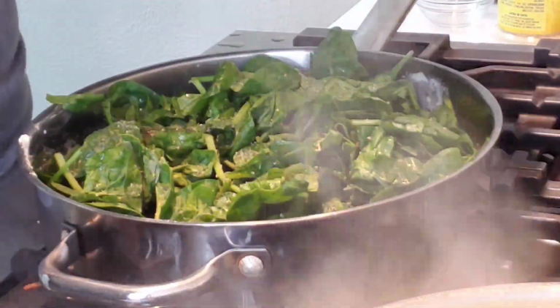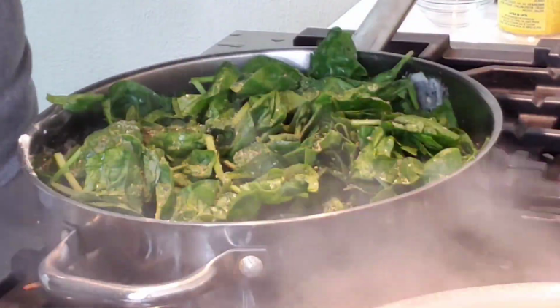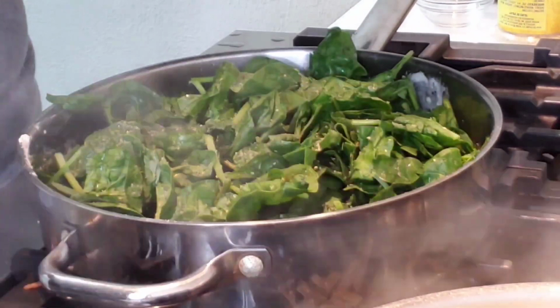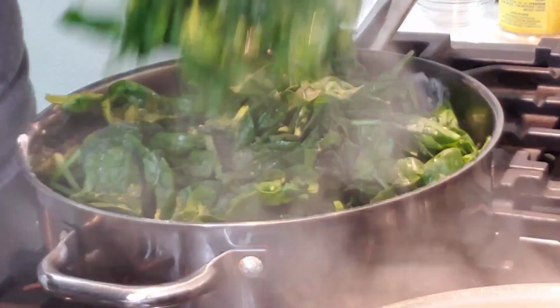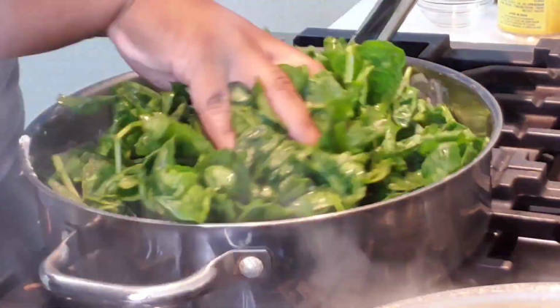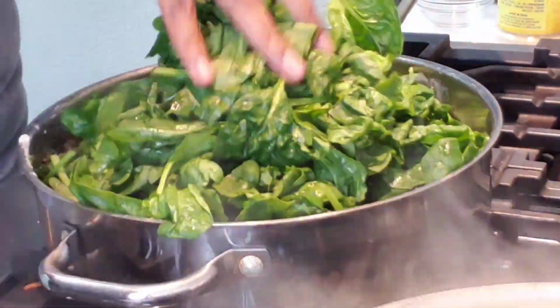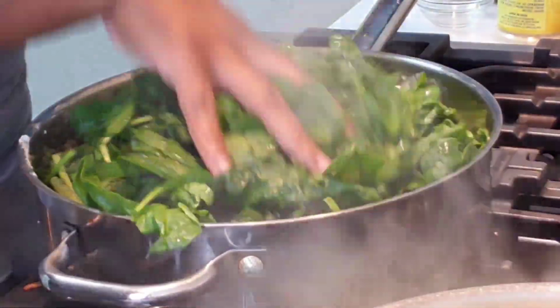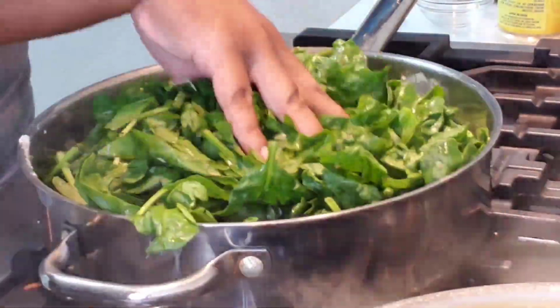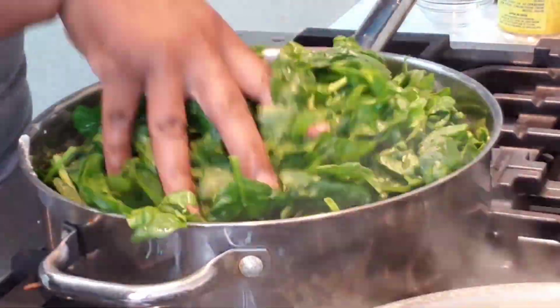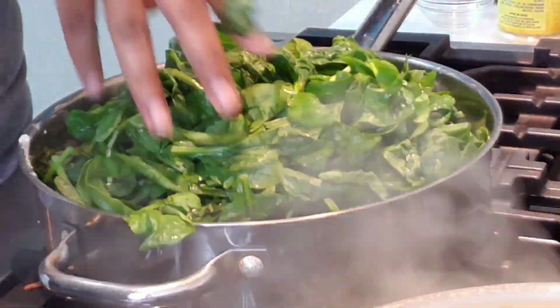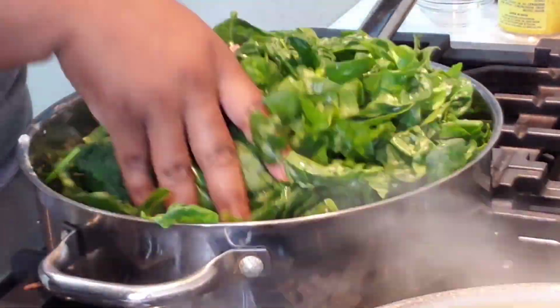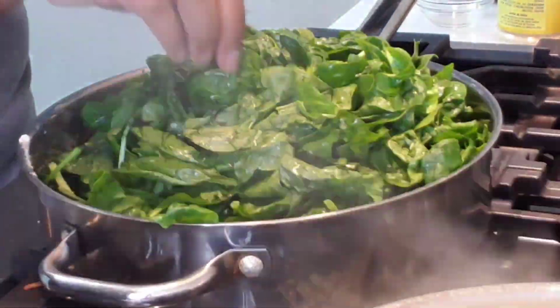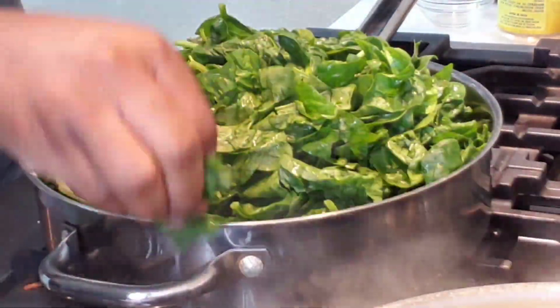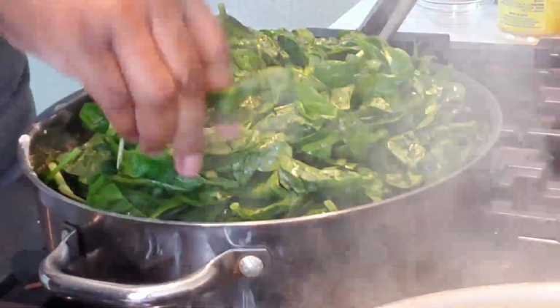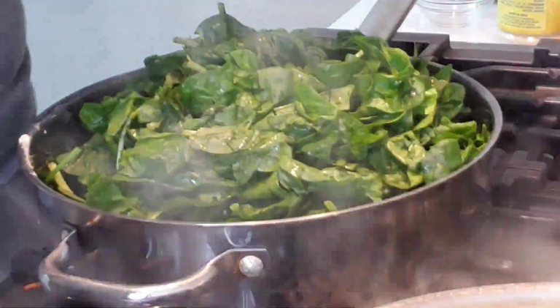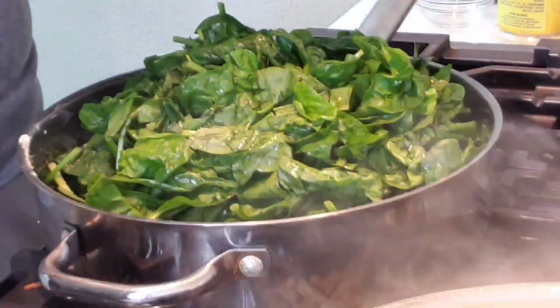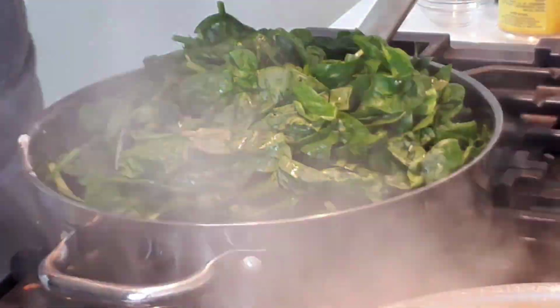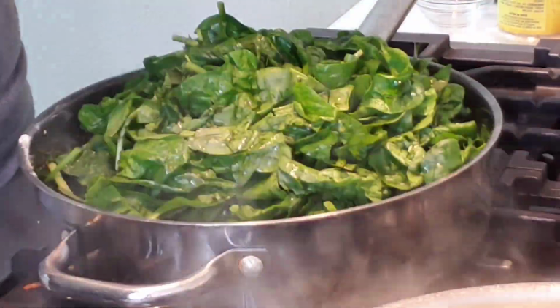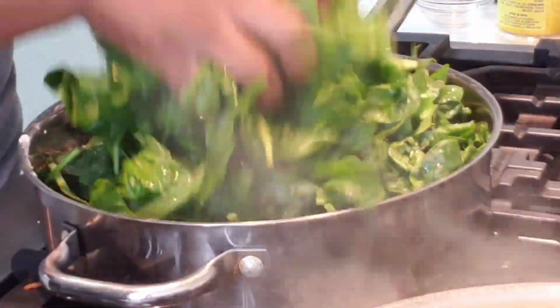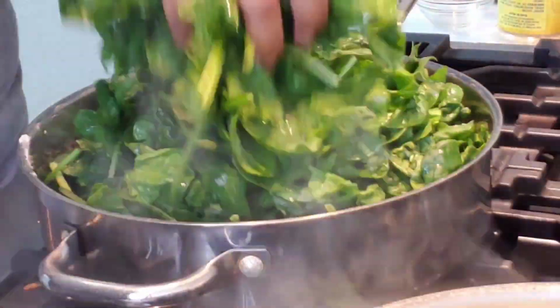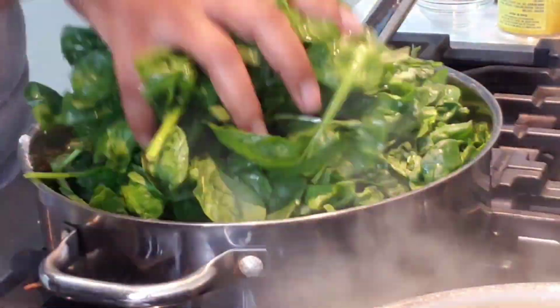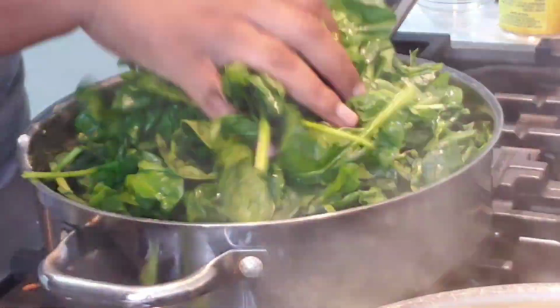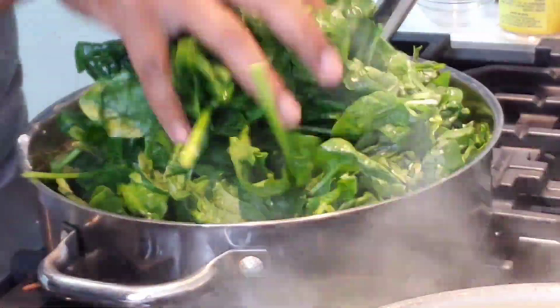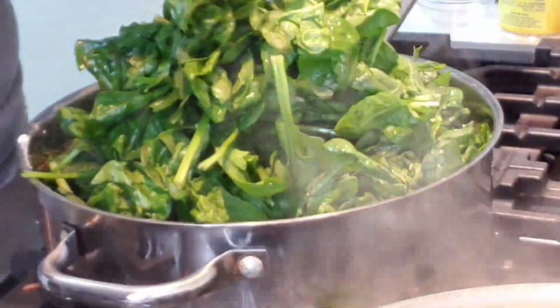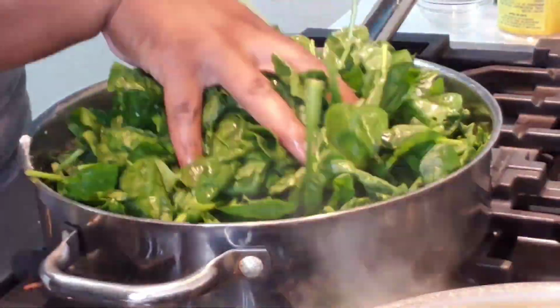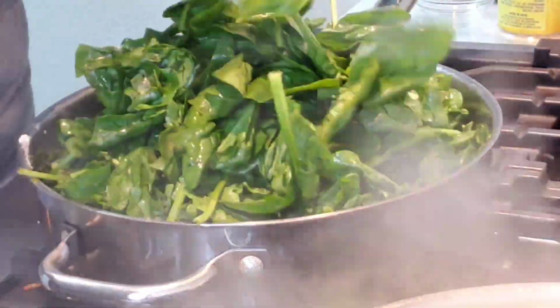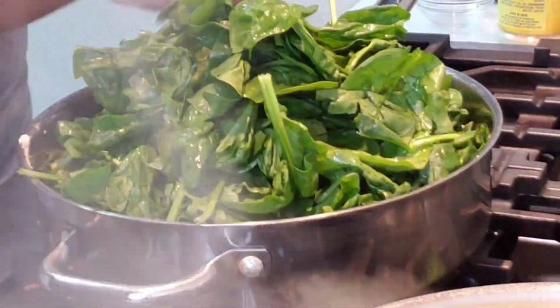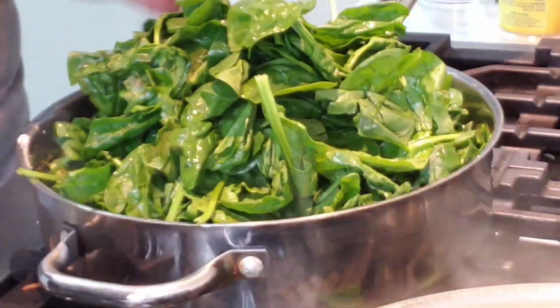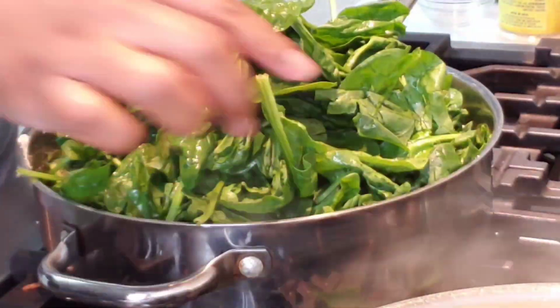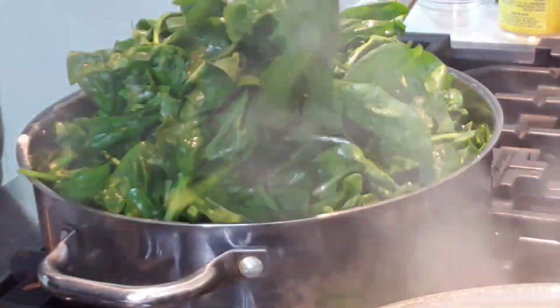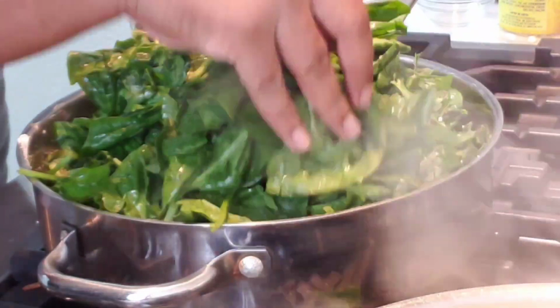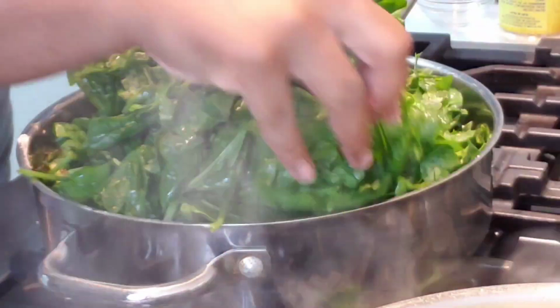Now that I have my spinach in there, I'm going in and seasoning up my spinach with the rest of those seasonings.